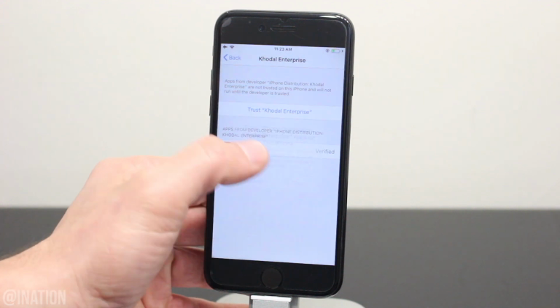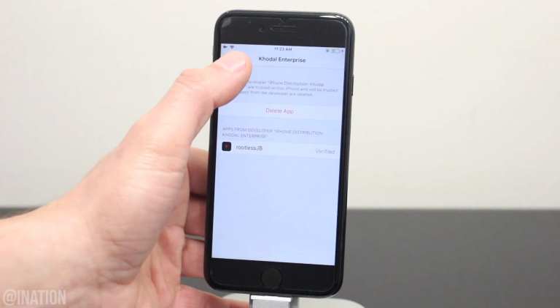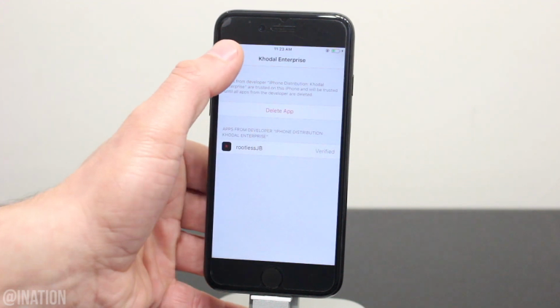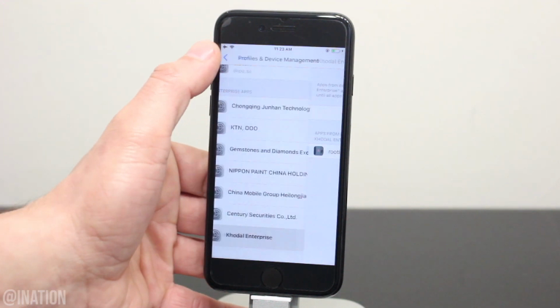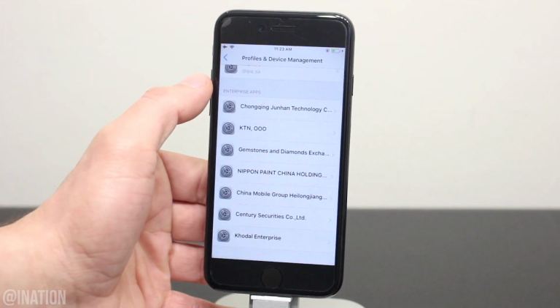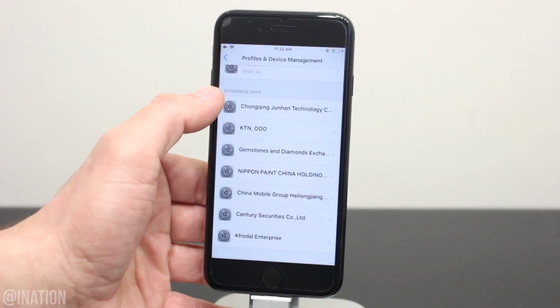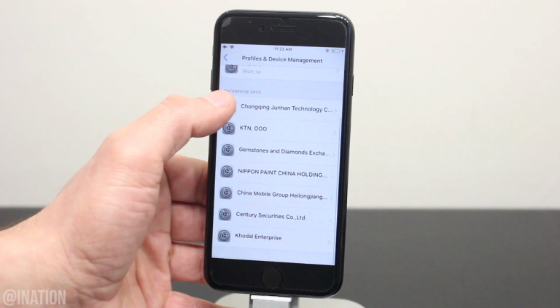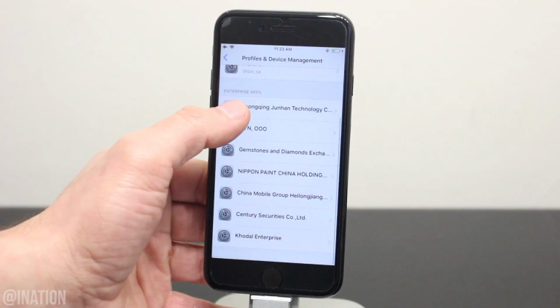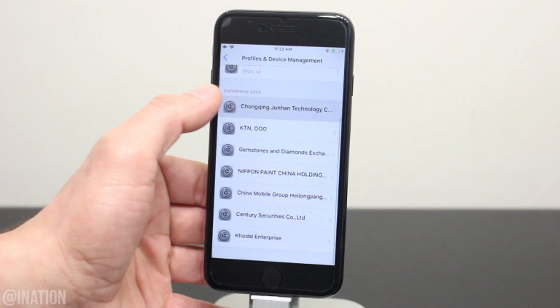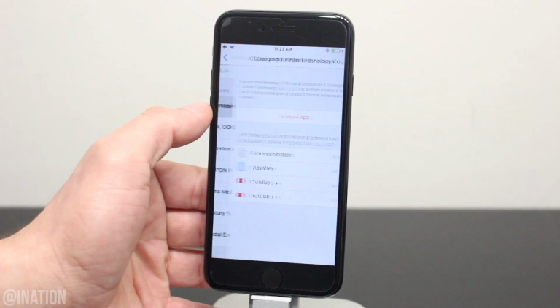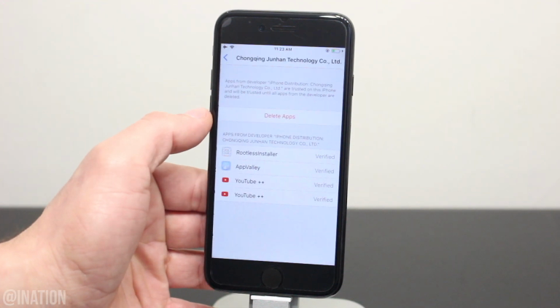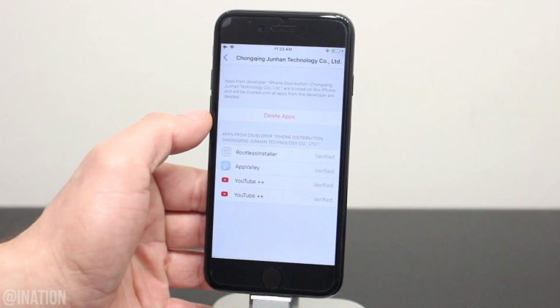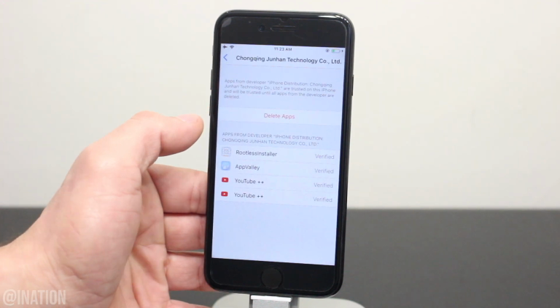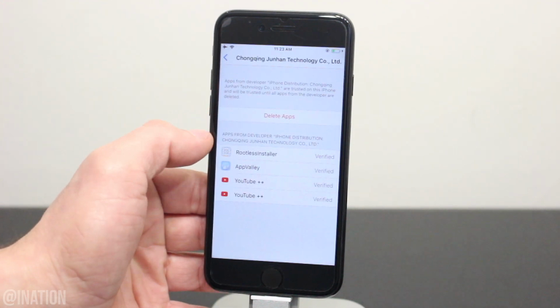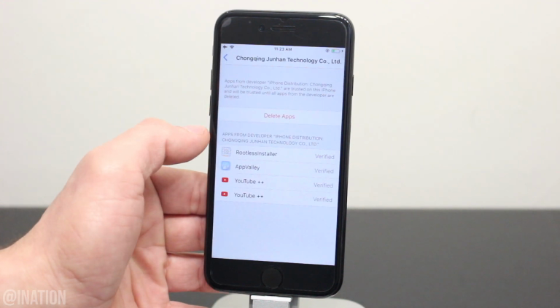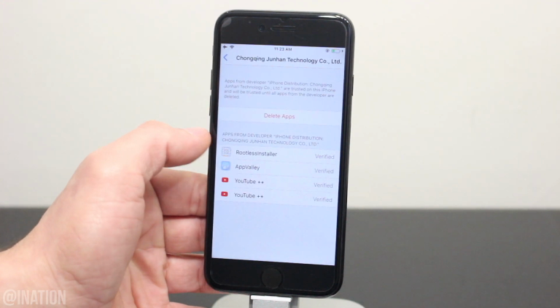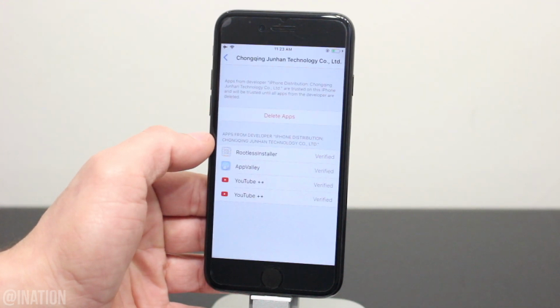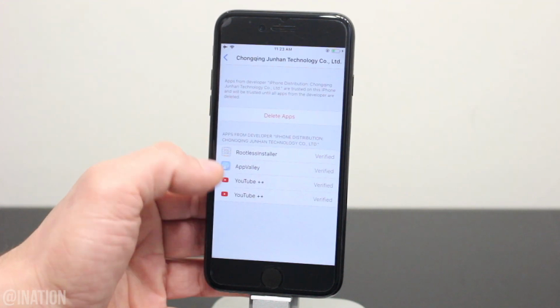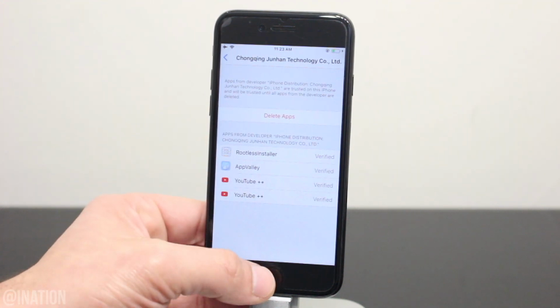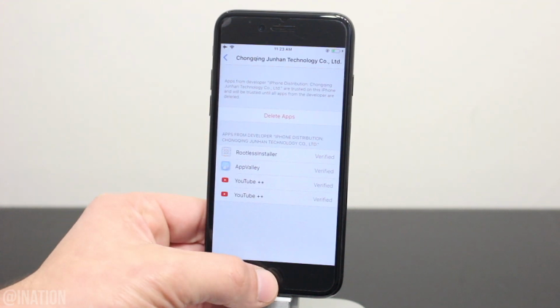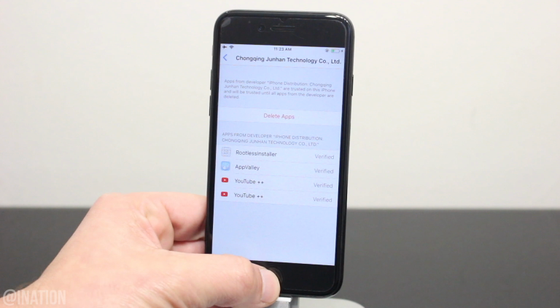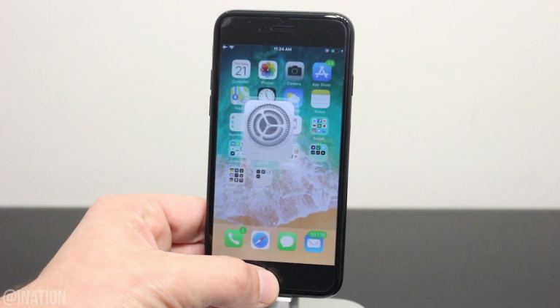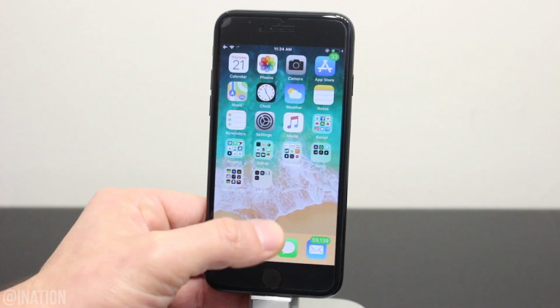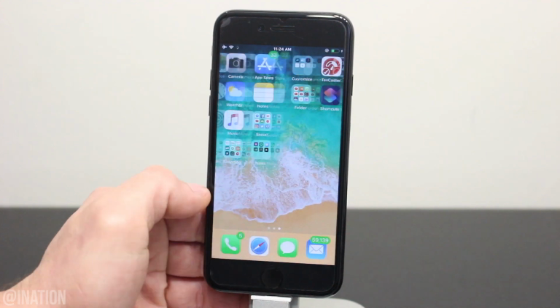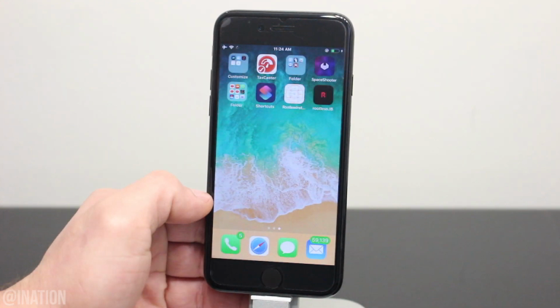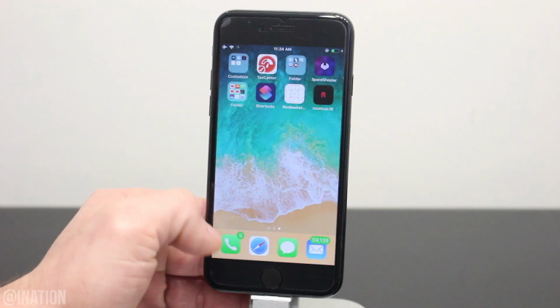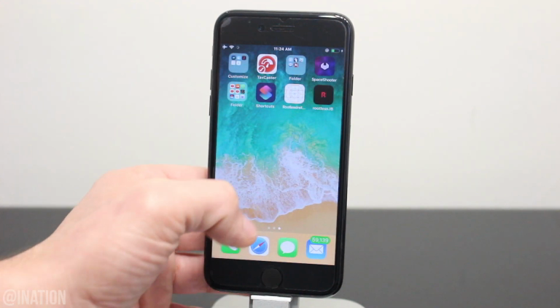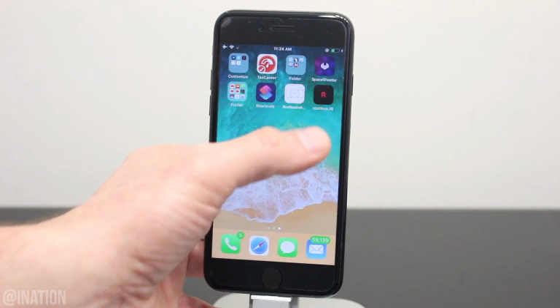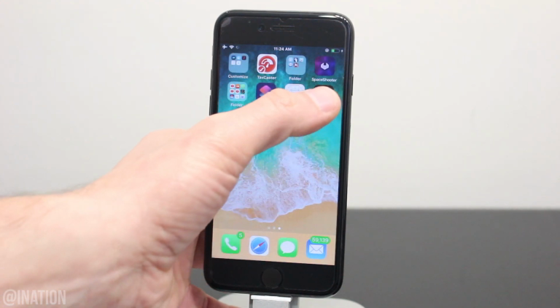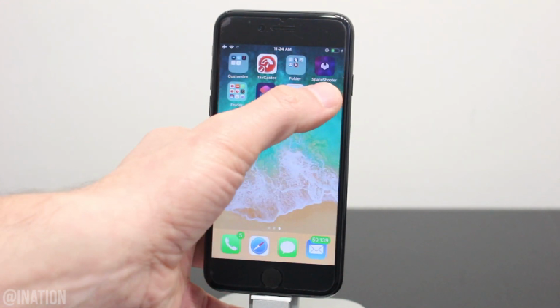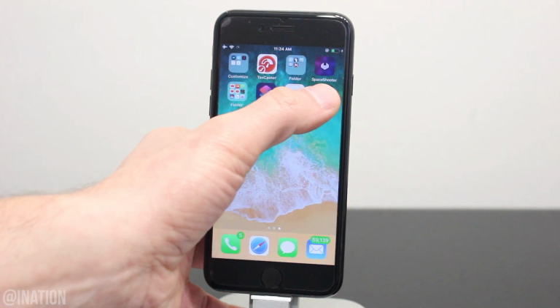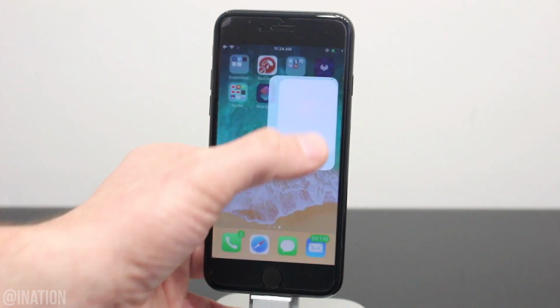Tap trust twice, swipe back, go into this profile and tap trust twice again, back out, and now we can open up the rootless jailbreak.